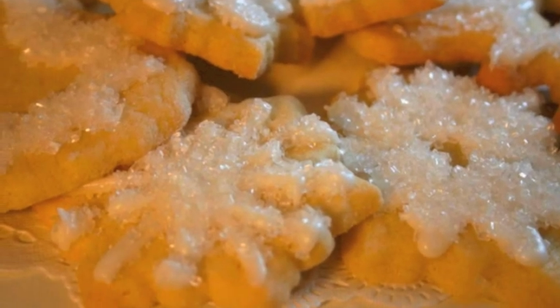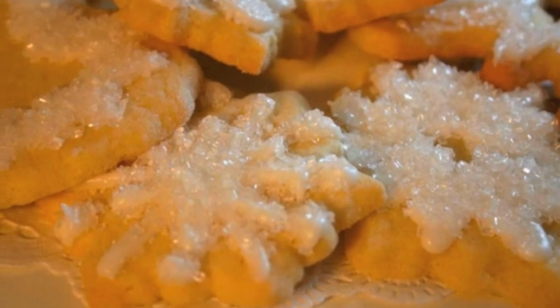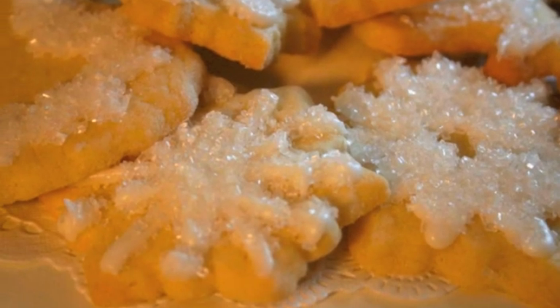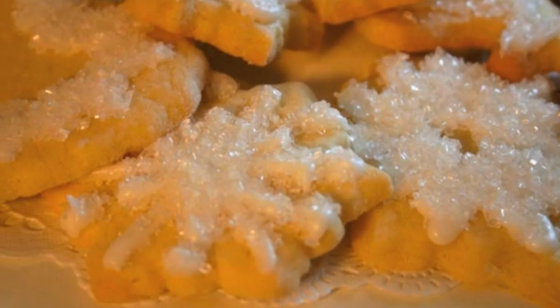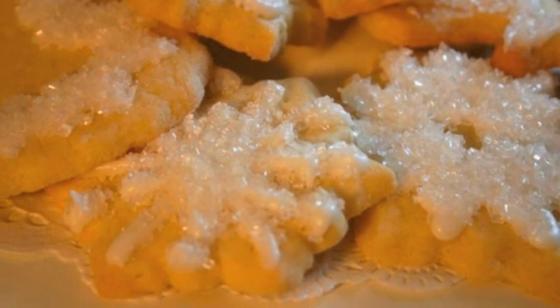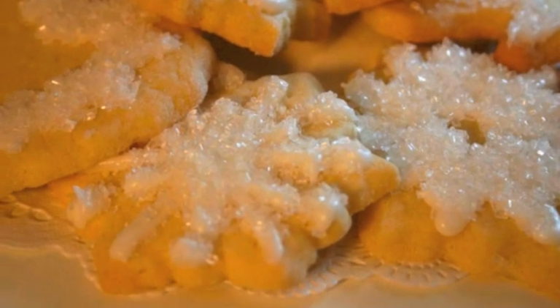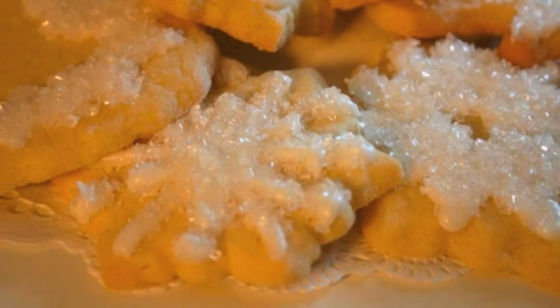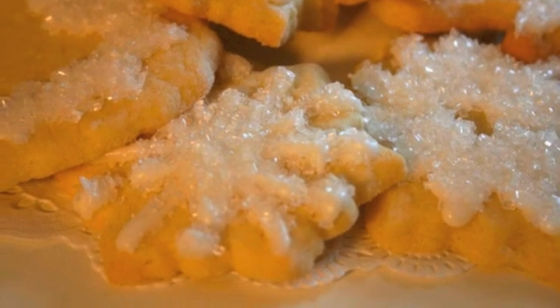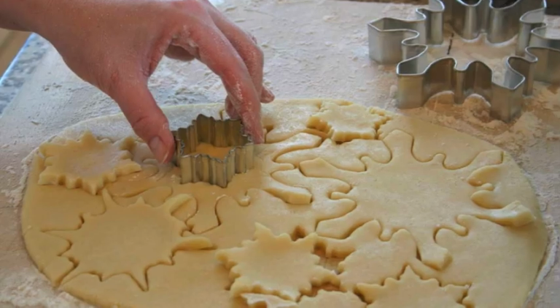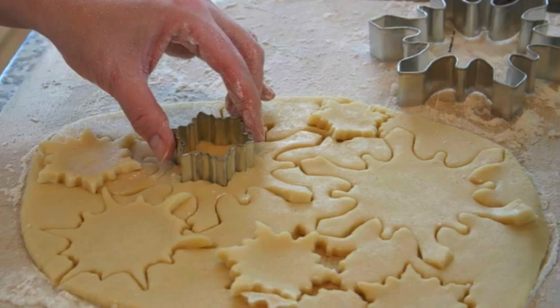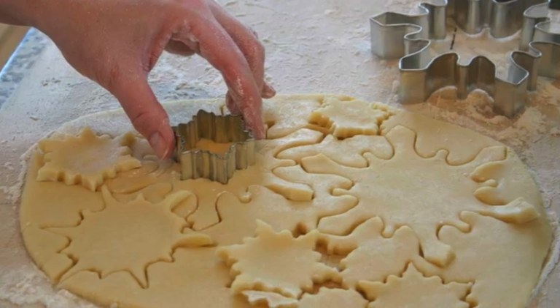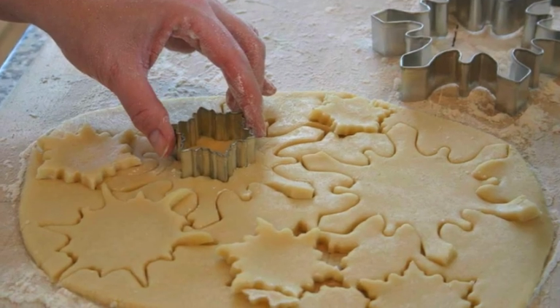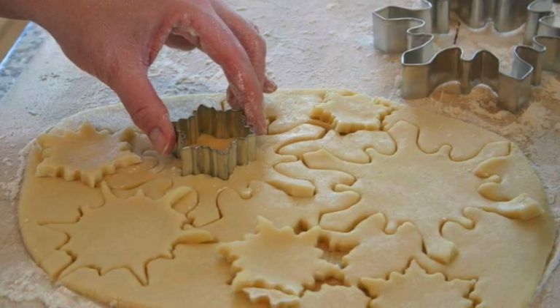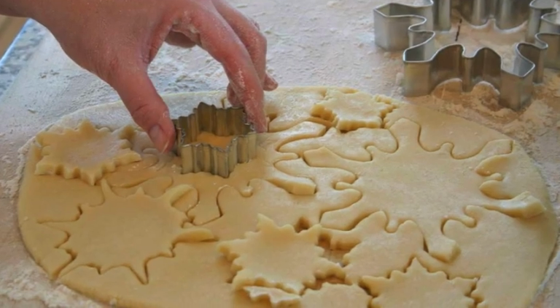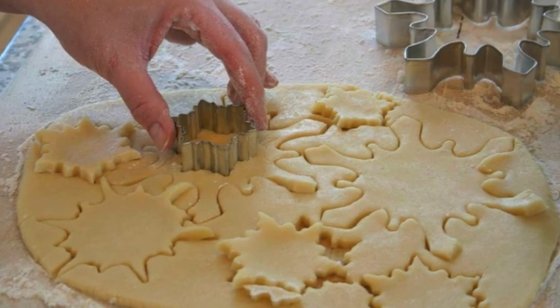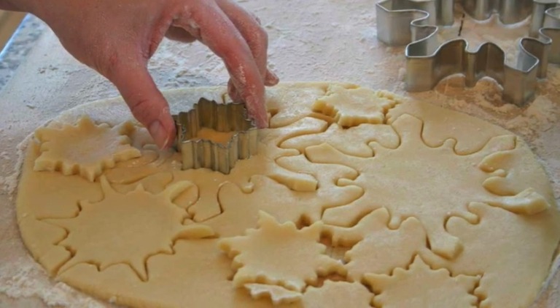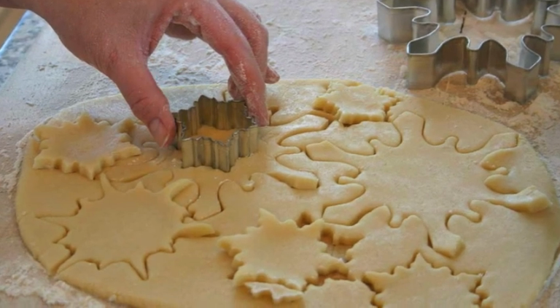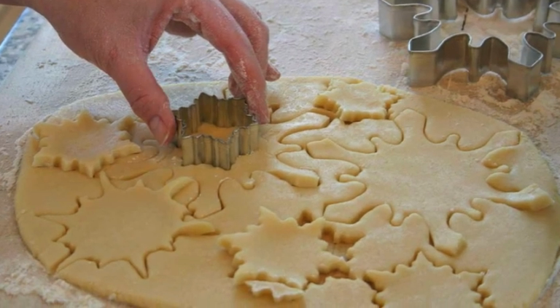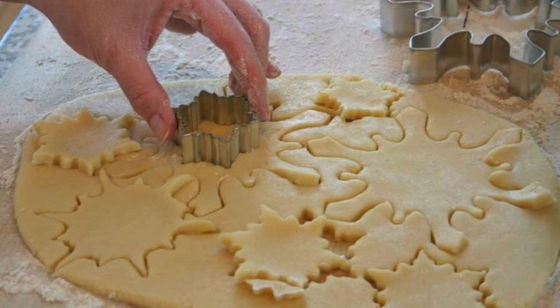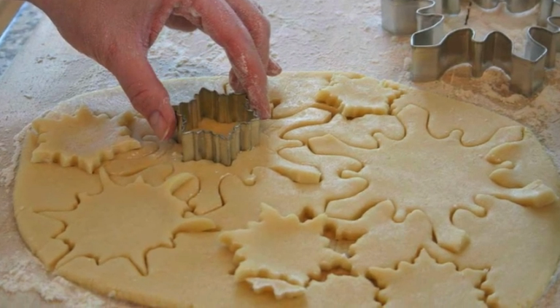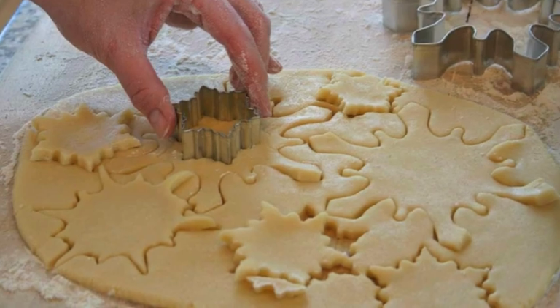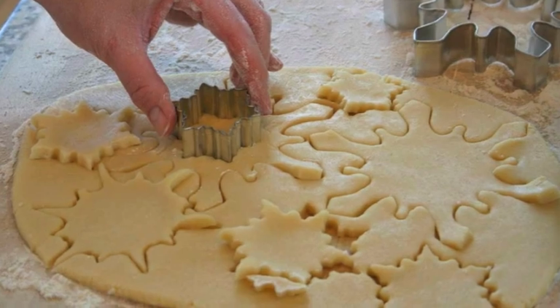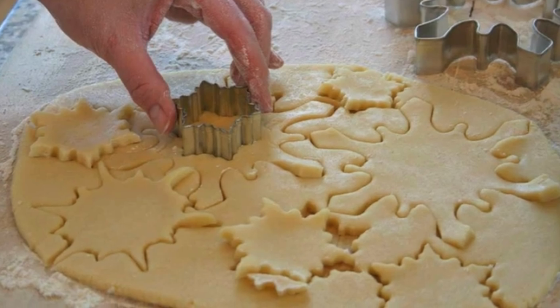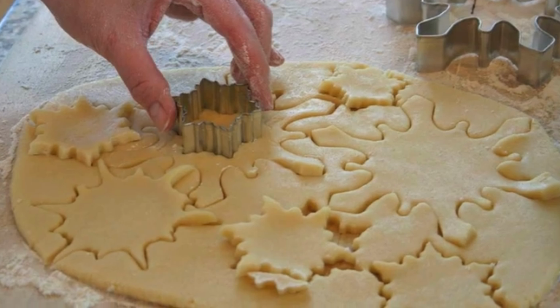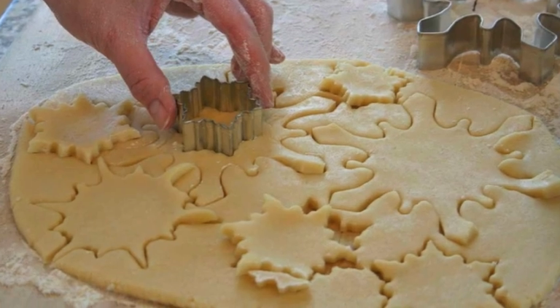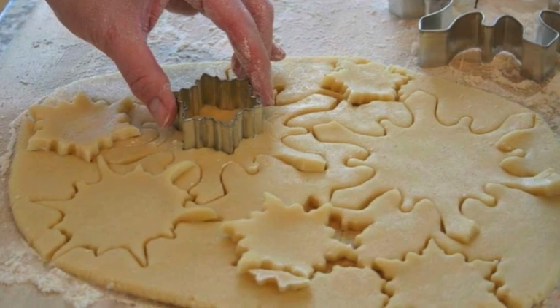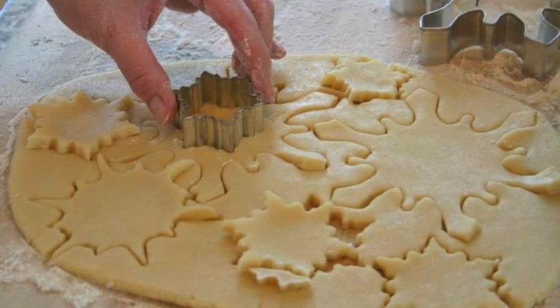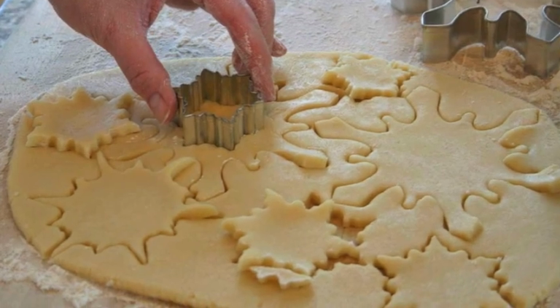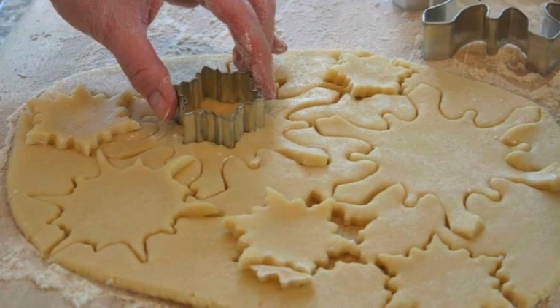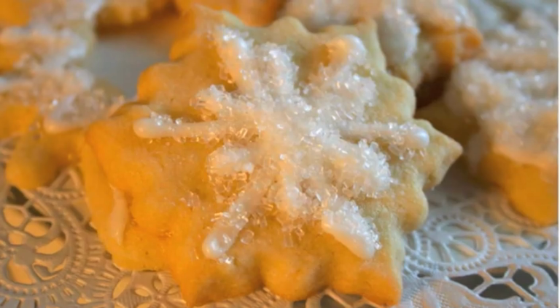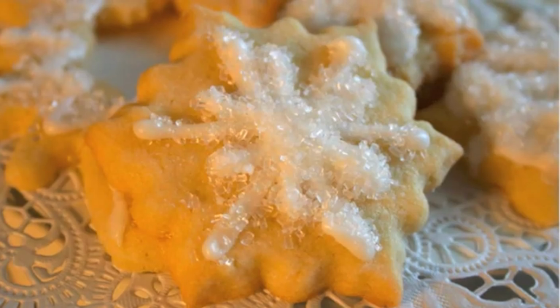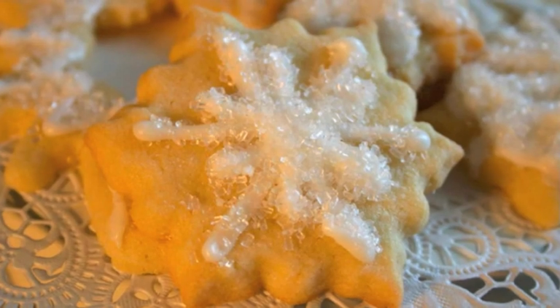These almond butter cookies are so tender and sweet and look so pretty frosted with sparkly sanding sugar.